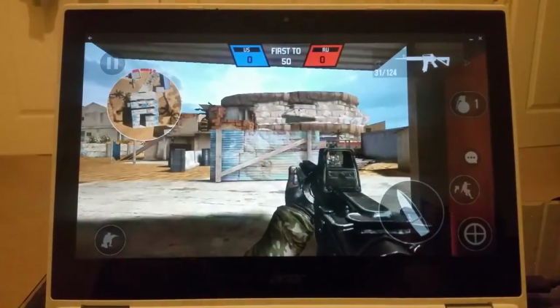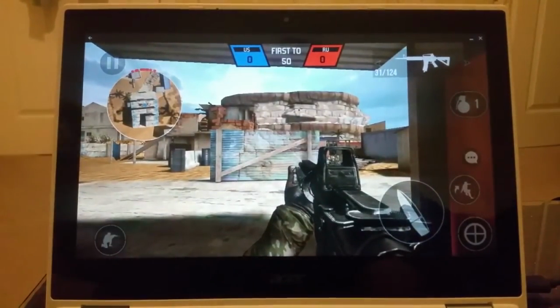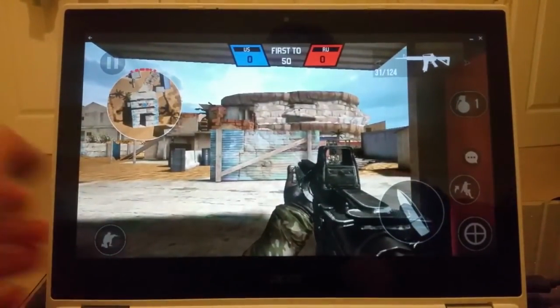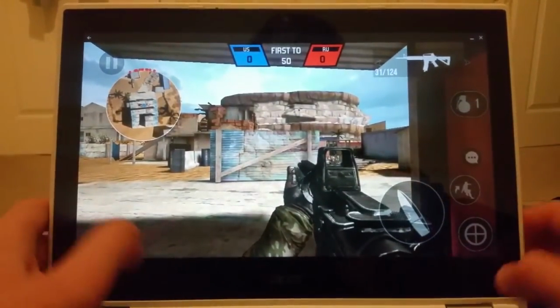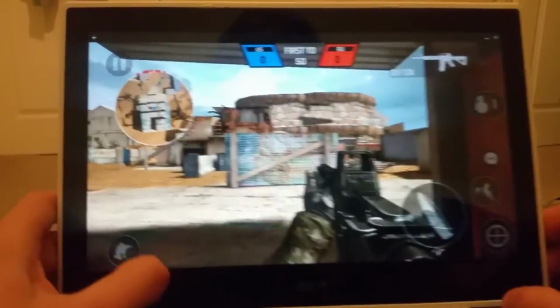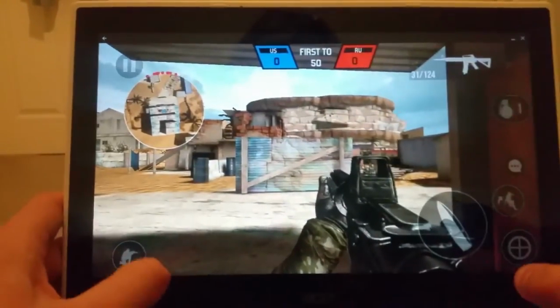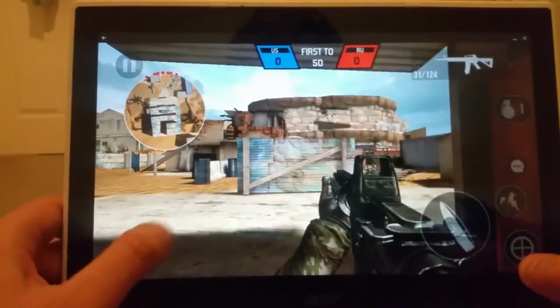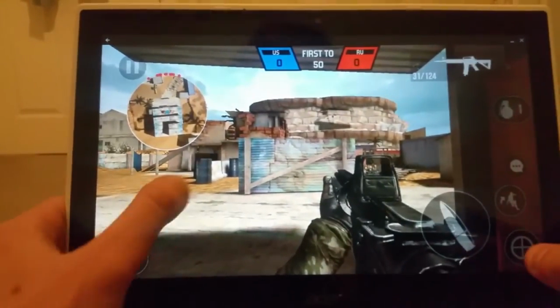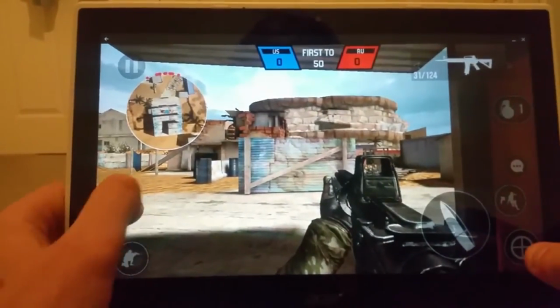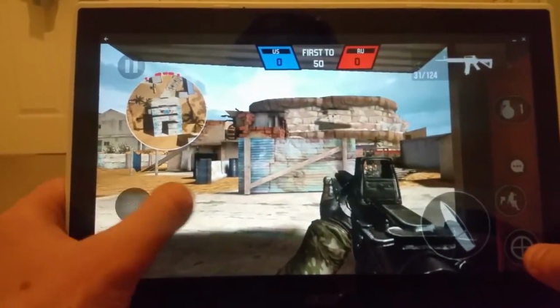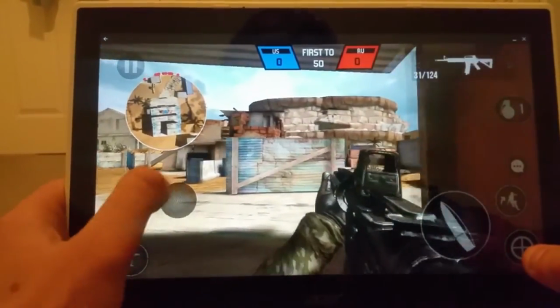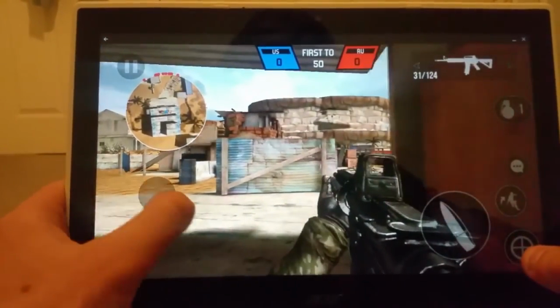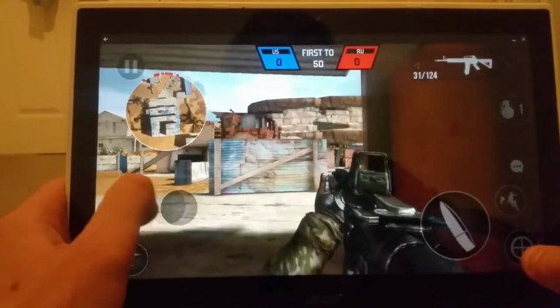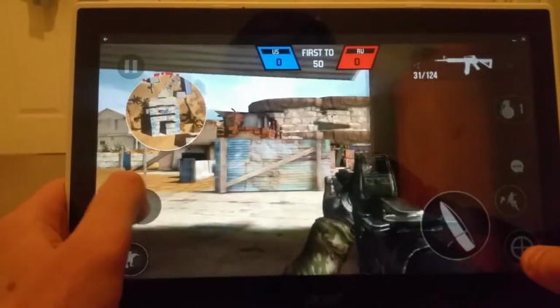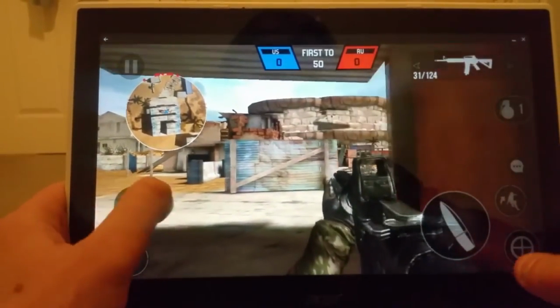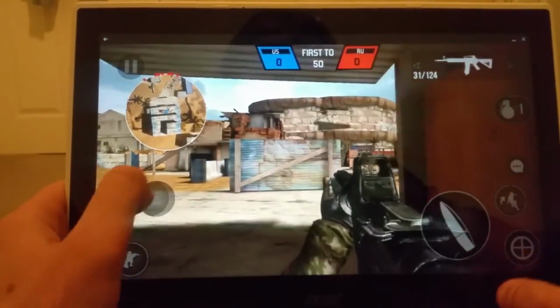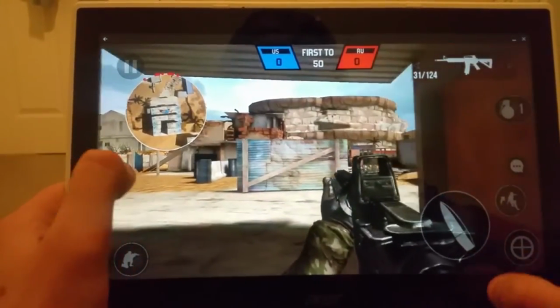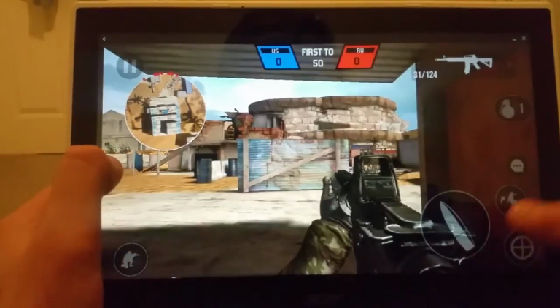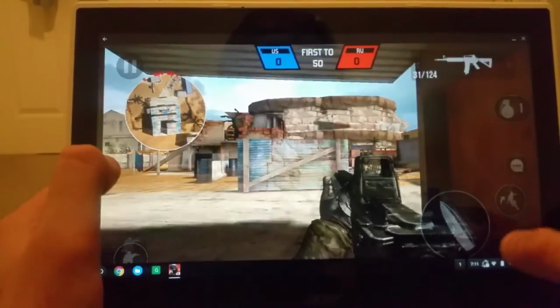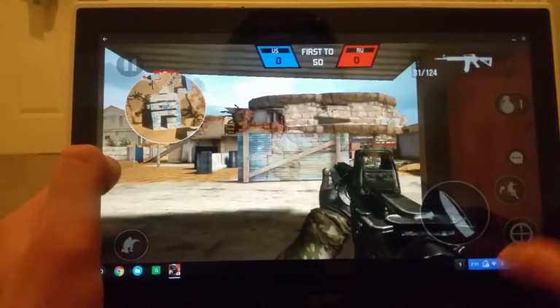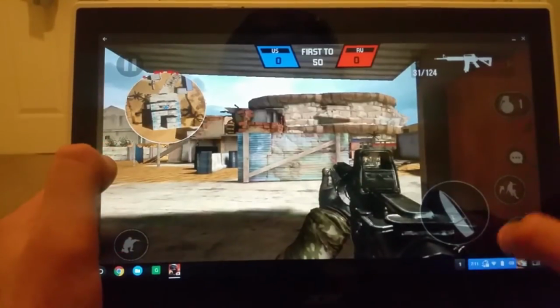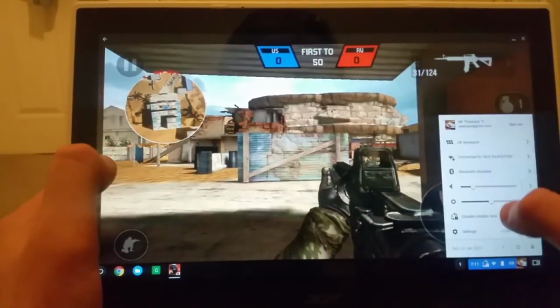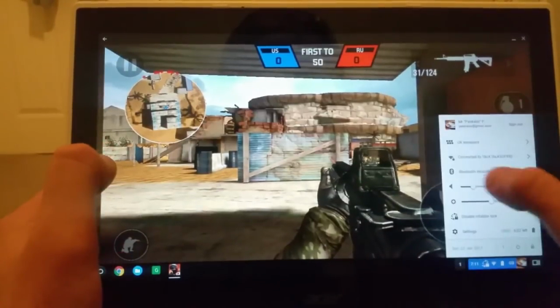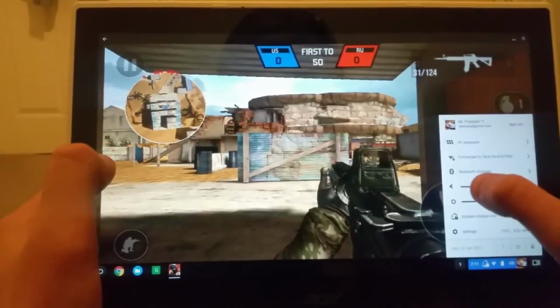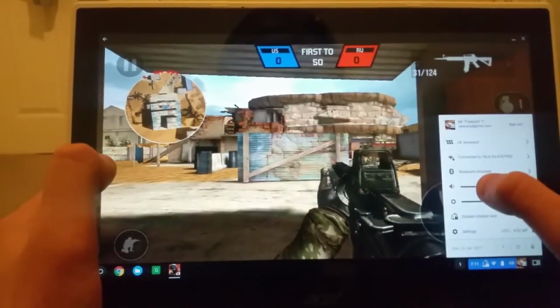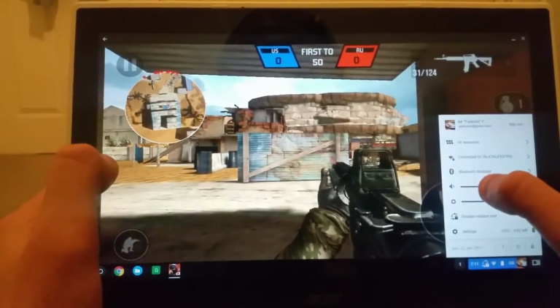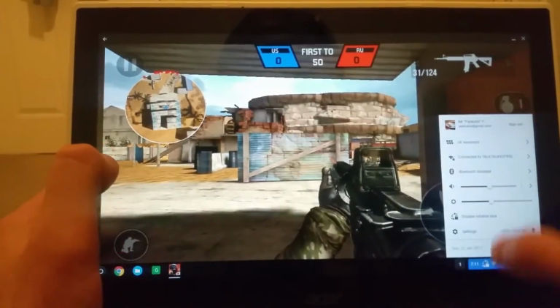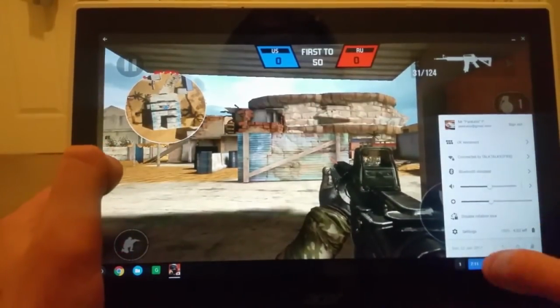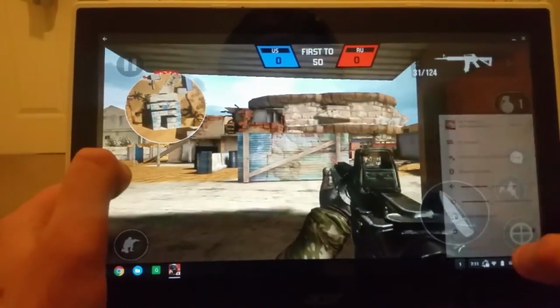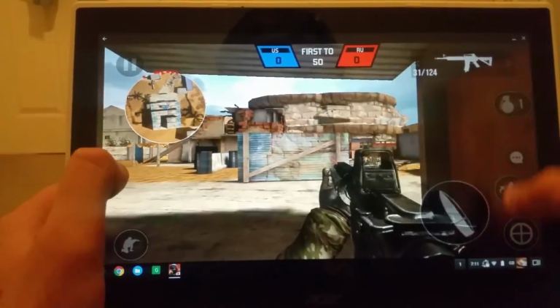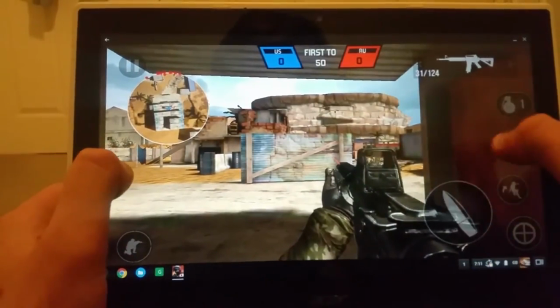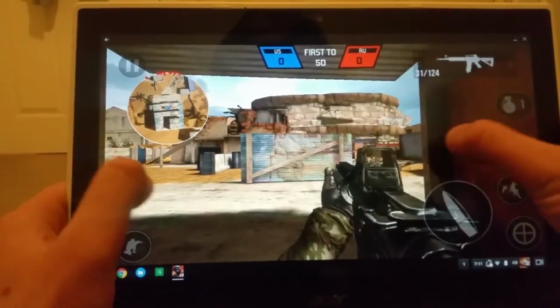Okay, I'm in. Movement is working. Let me put a bit of volume up so you'll be able to hear.